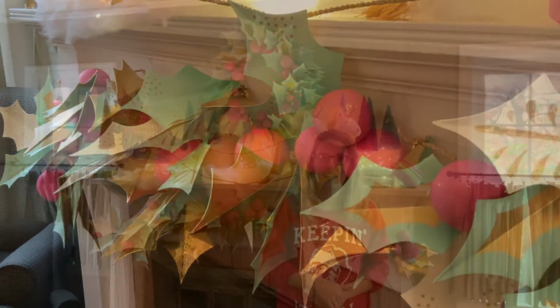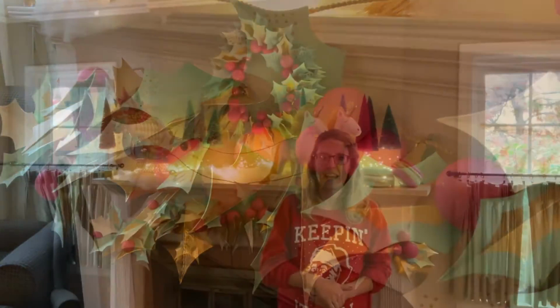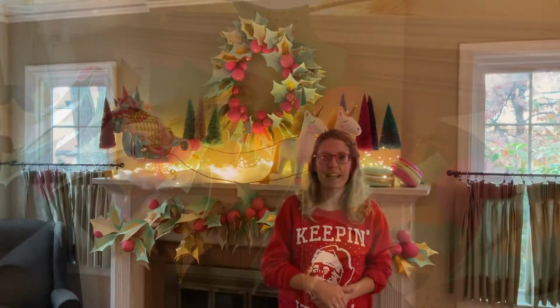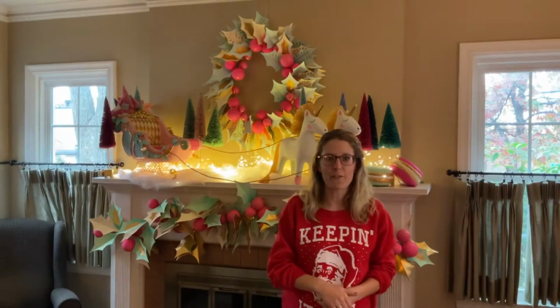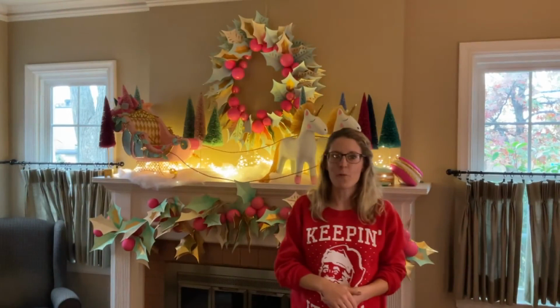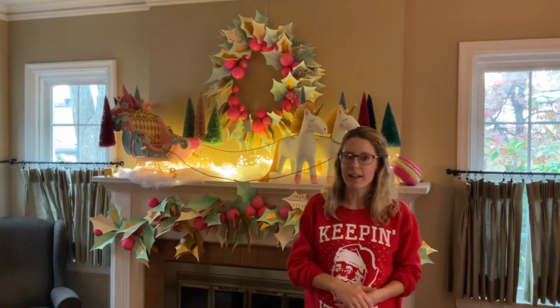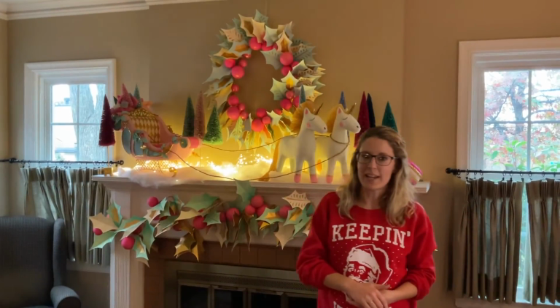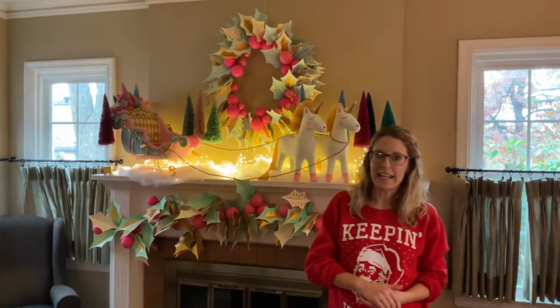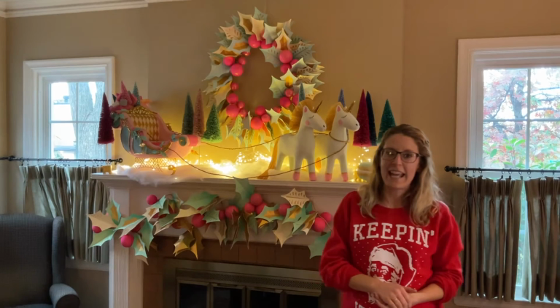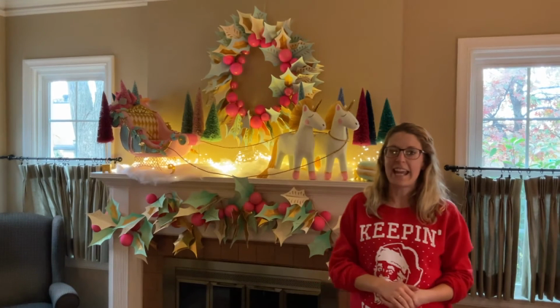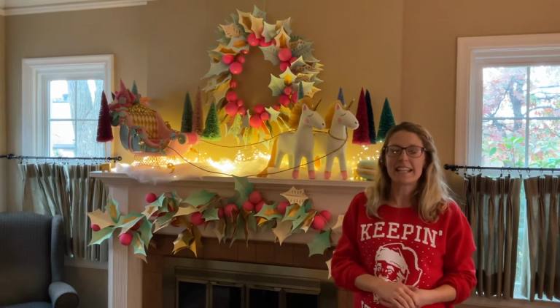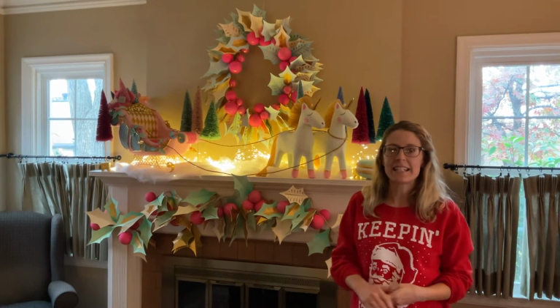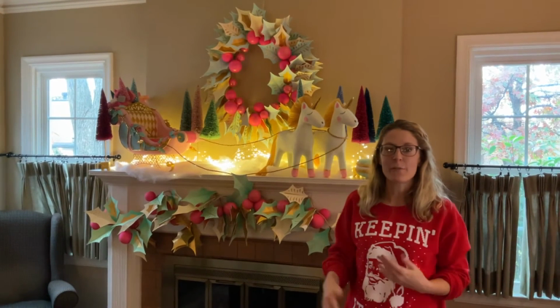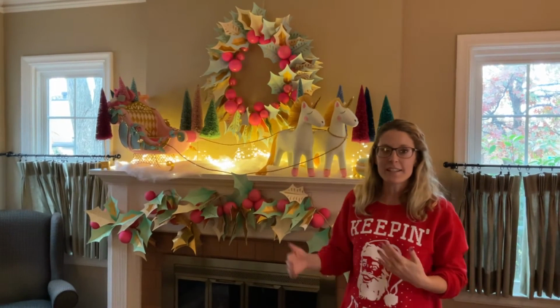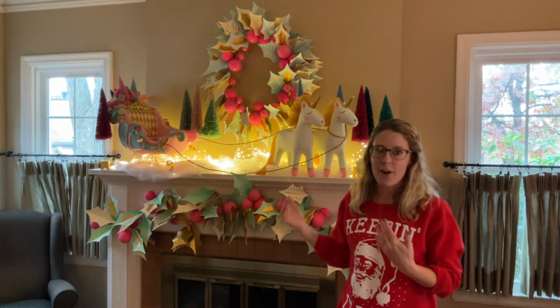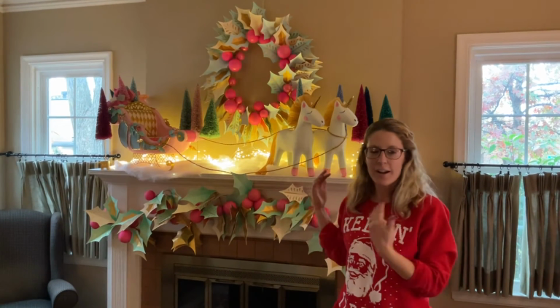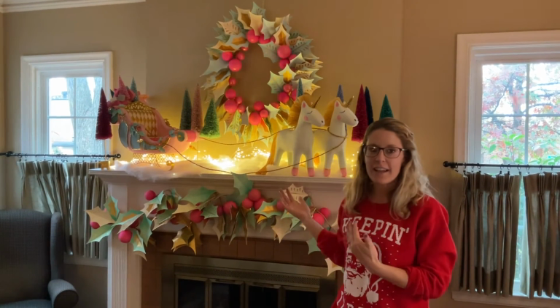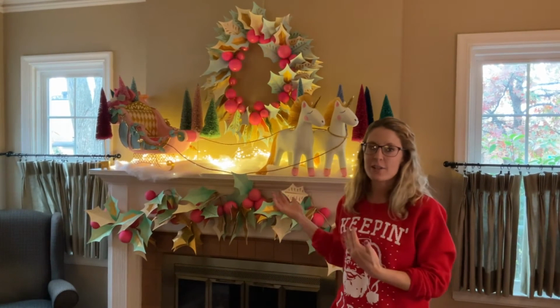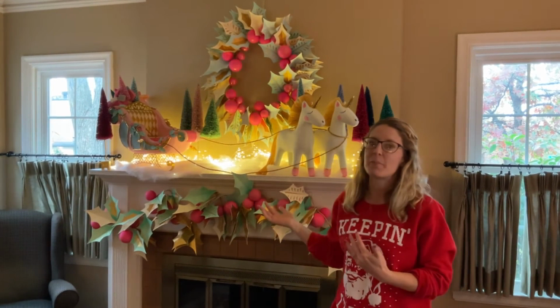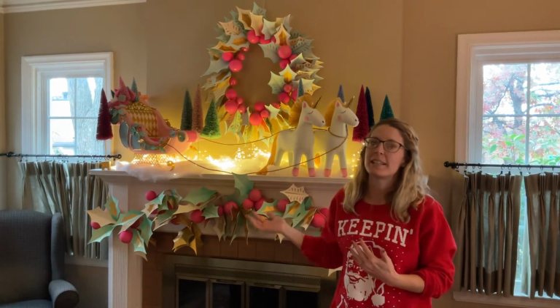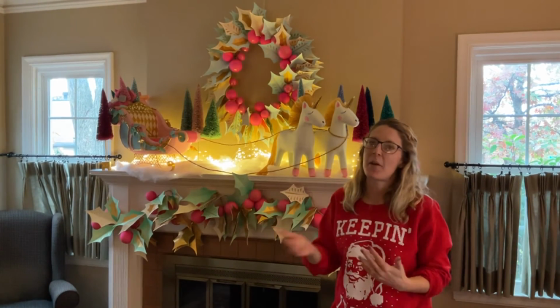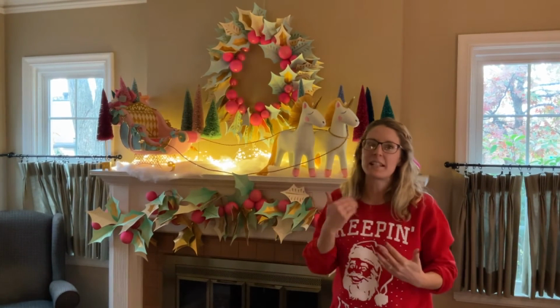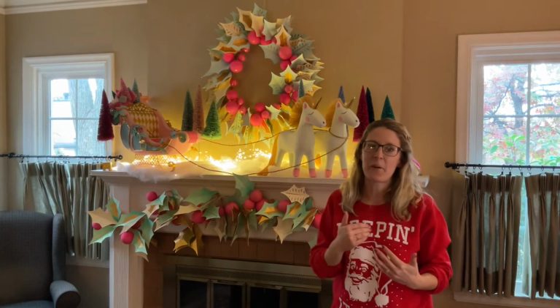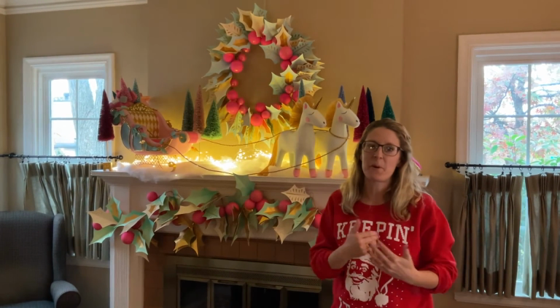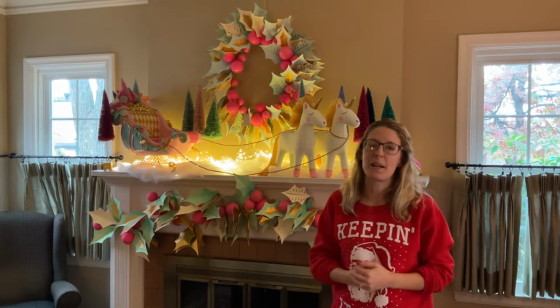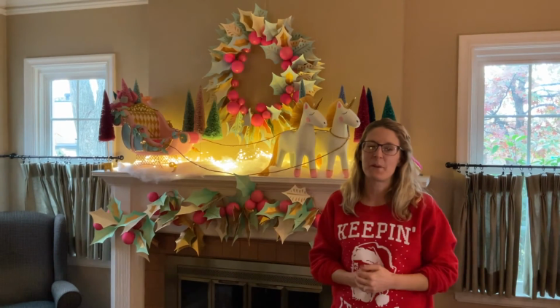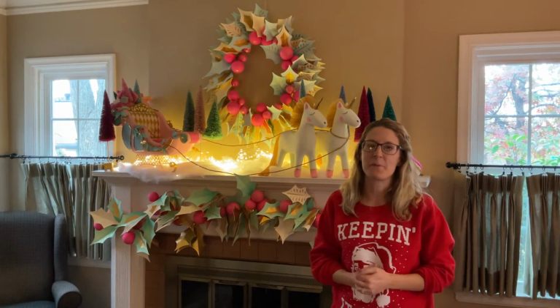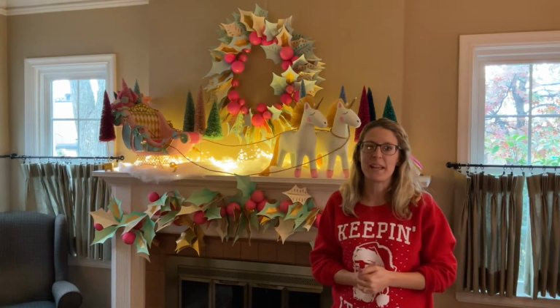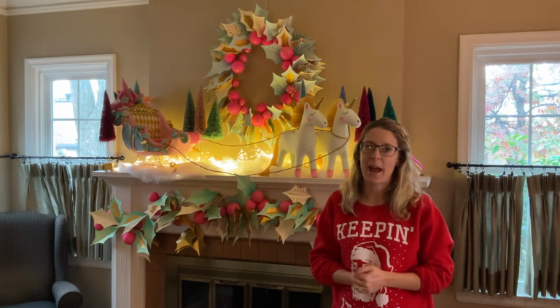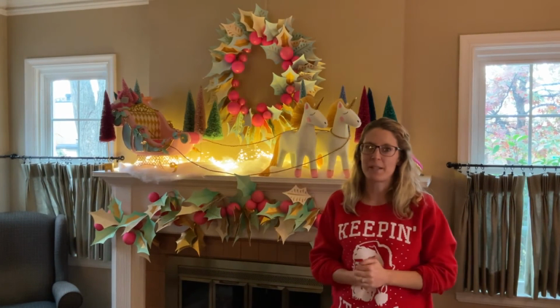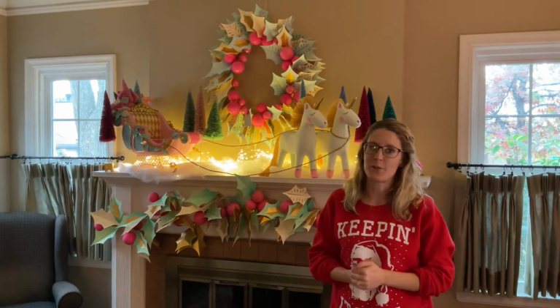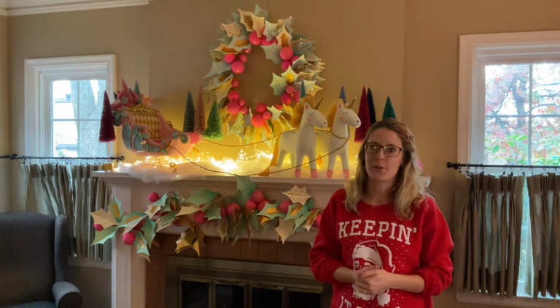Thank you for watching and to see the rest of our collection, please come into Southwood and we will be happy to show you.